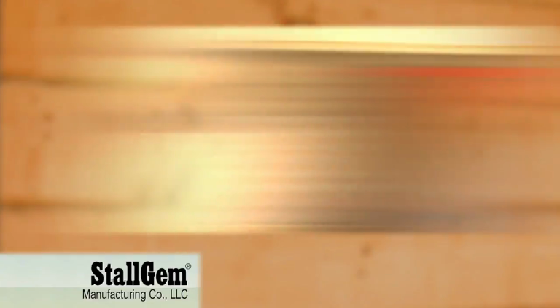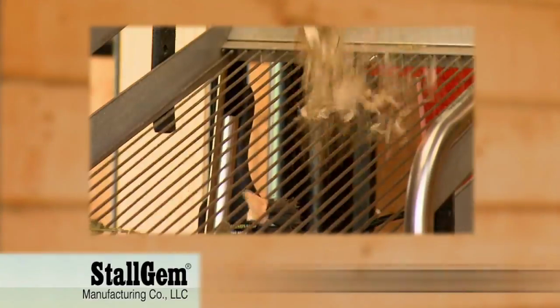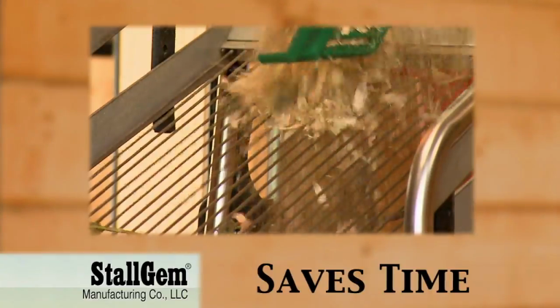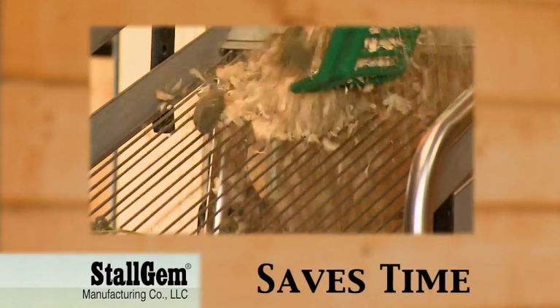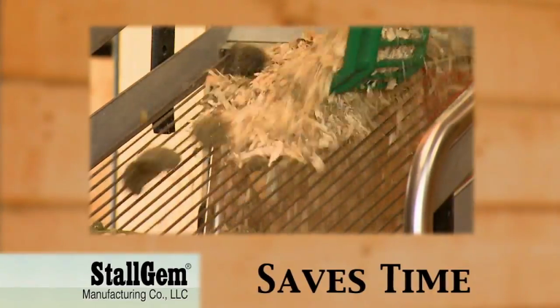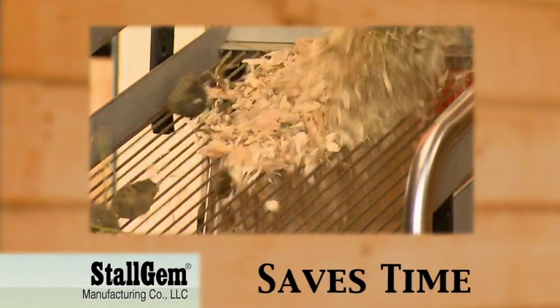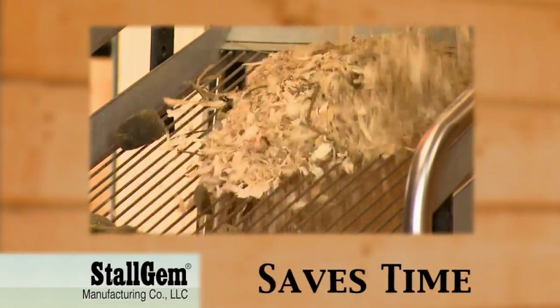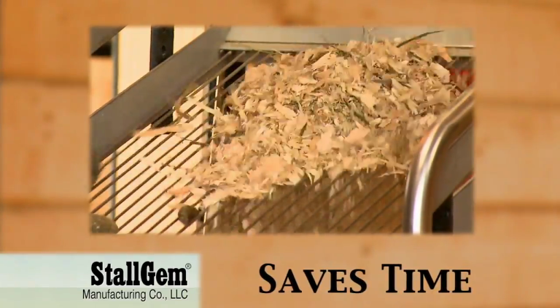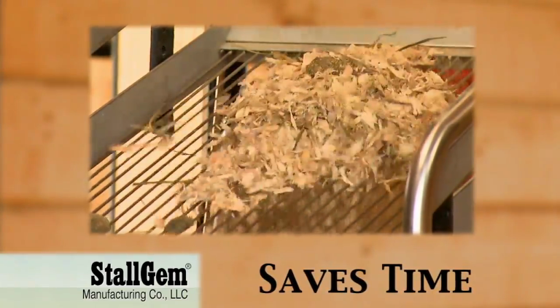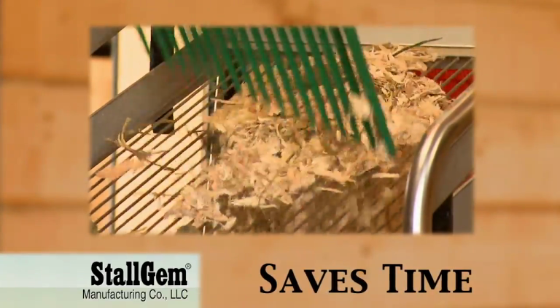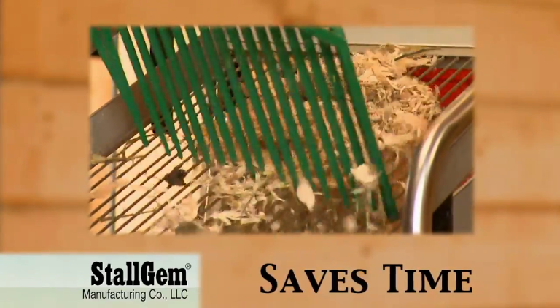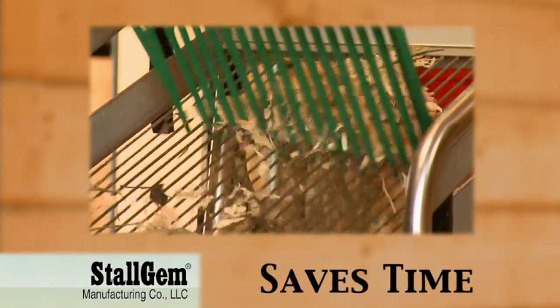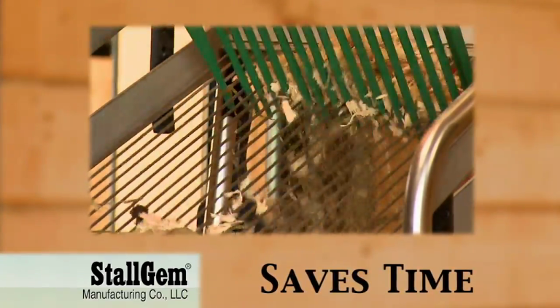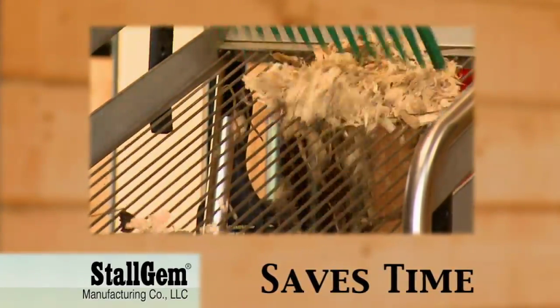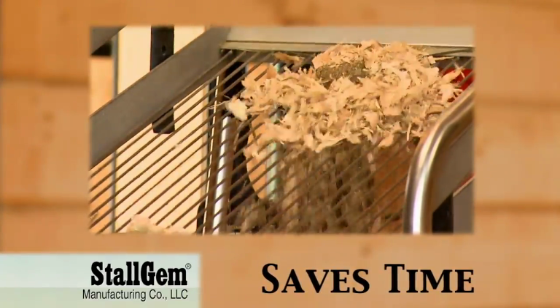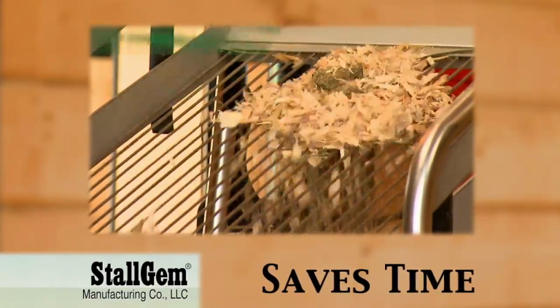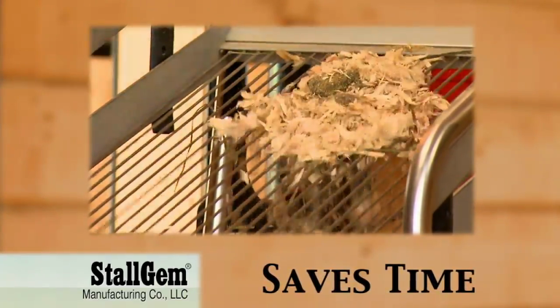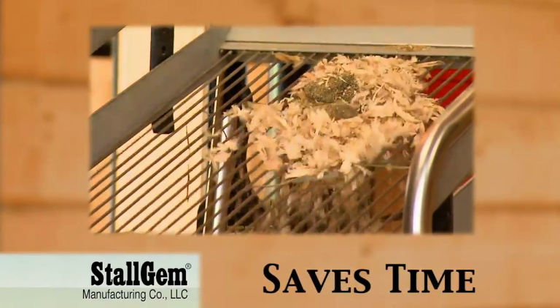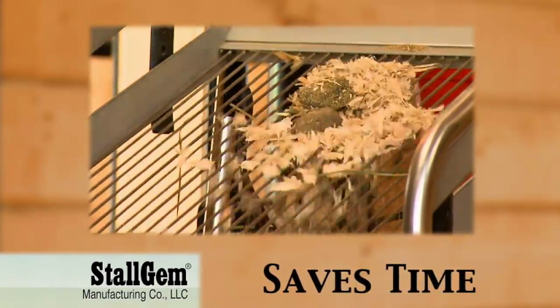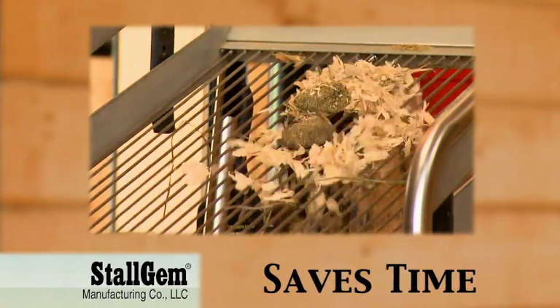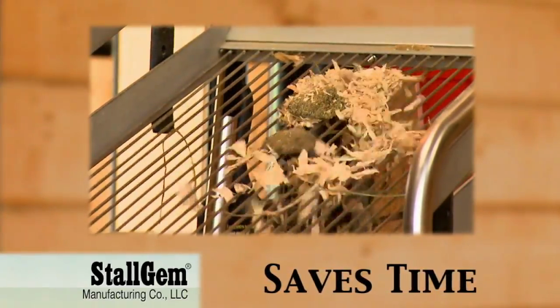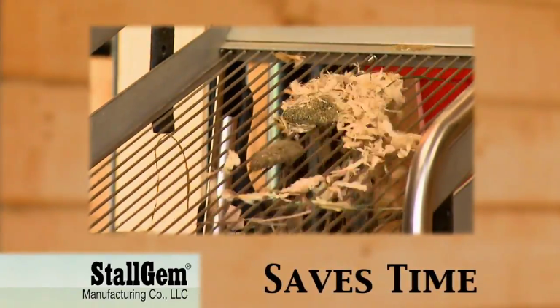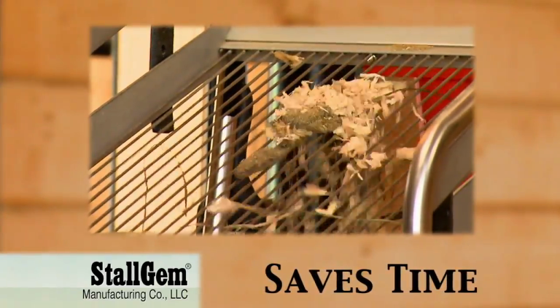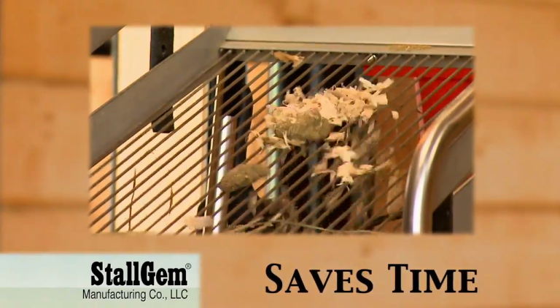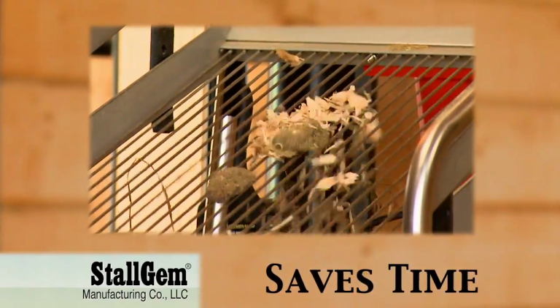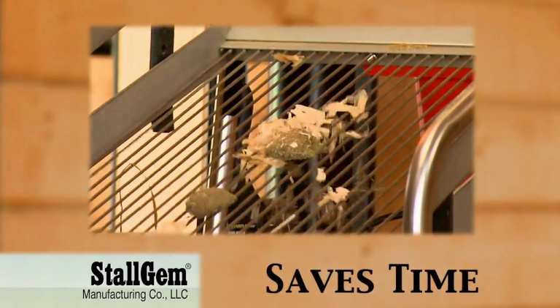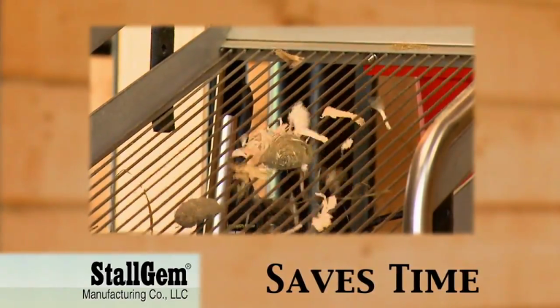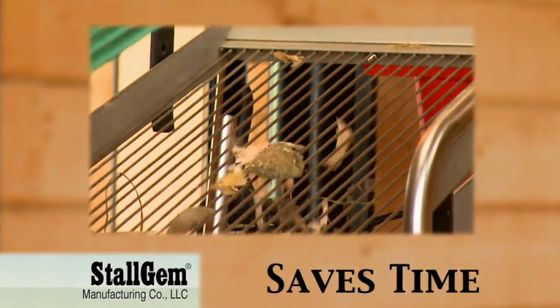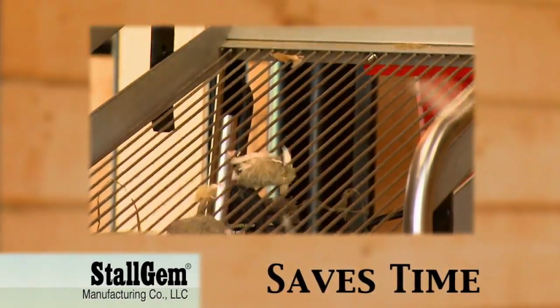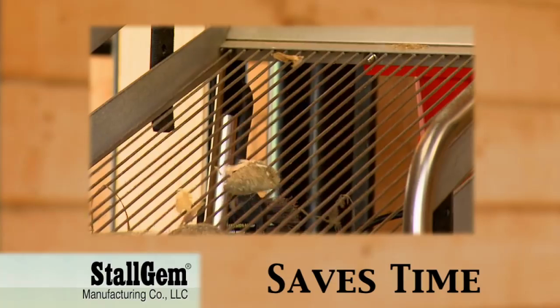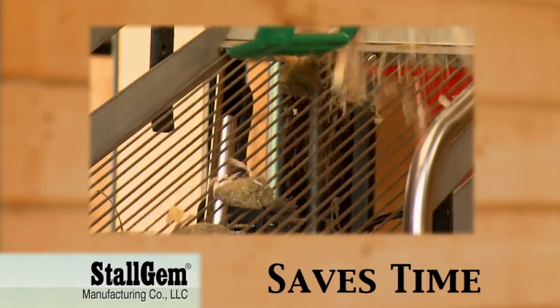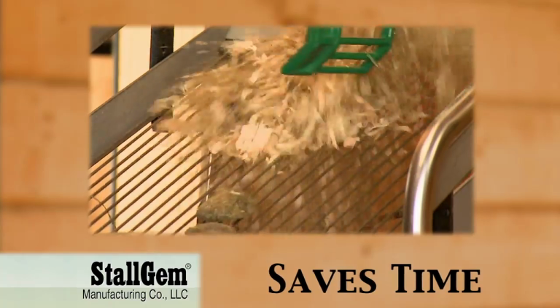Stahl Gem saves time. It cuts stall cleaning time nearly in half for a thoroughly clean stall.